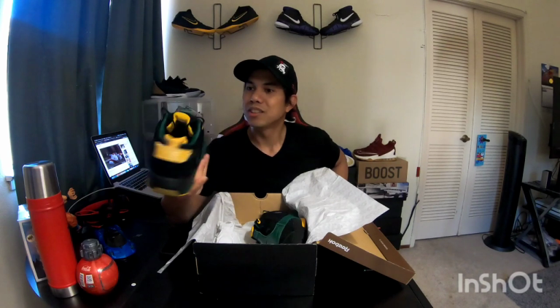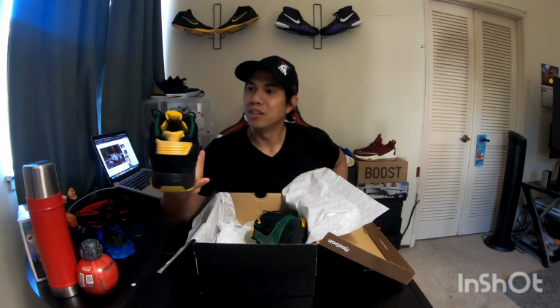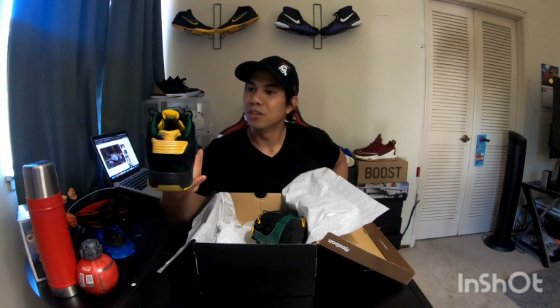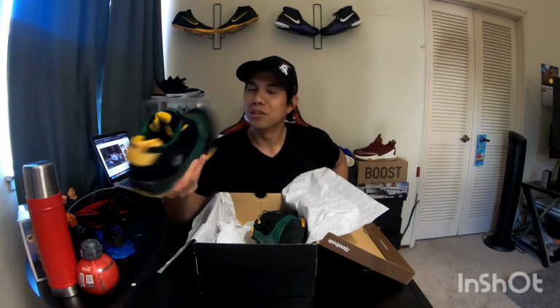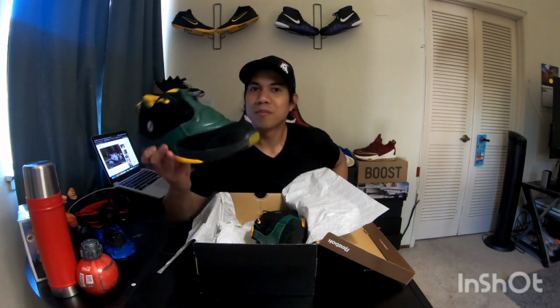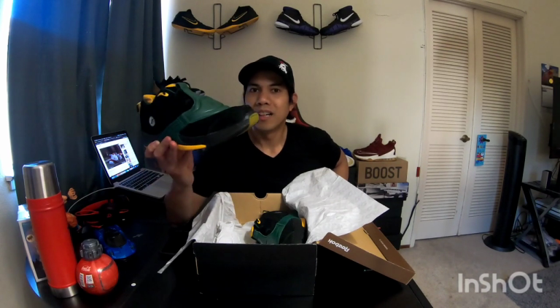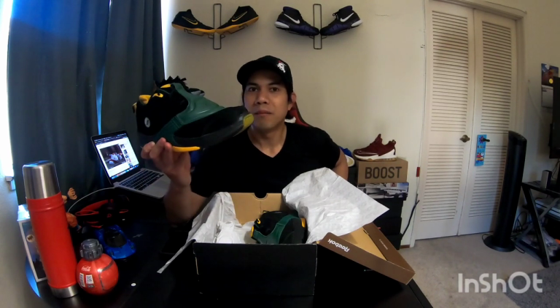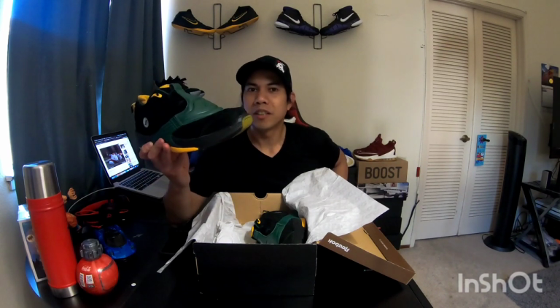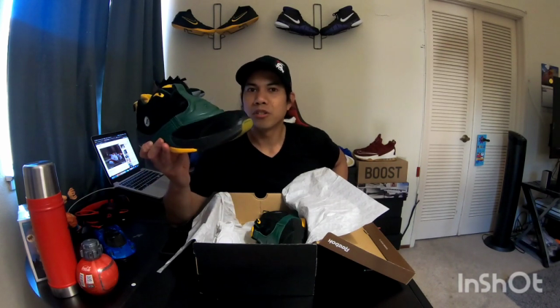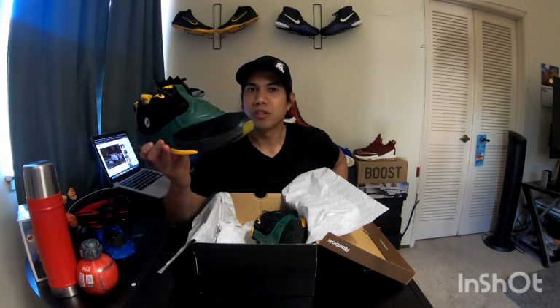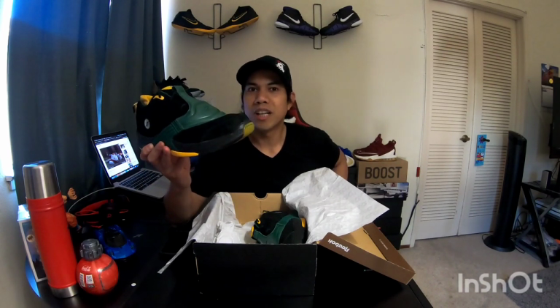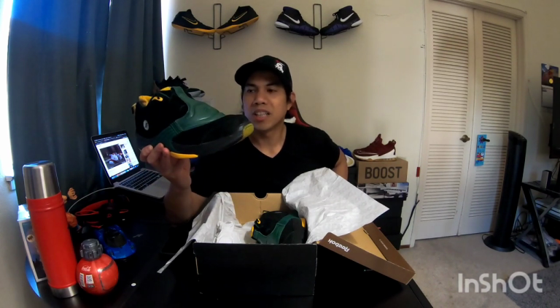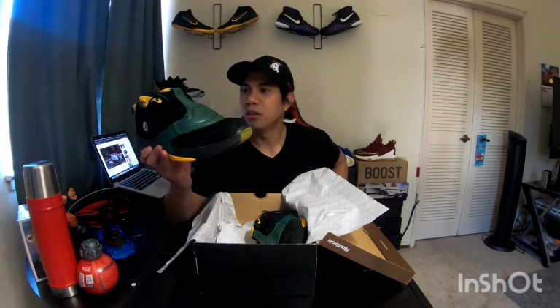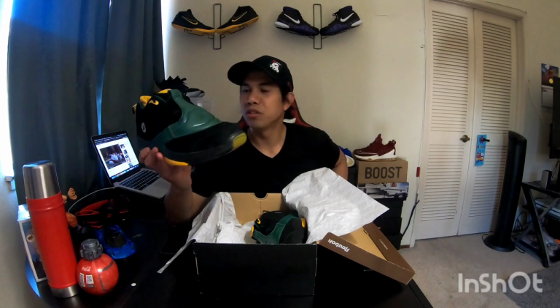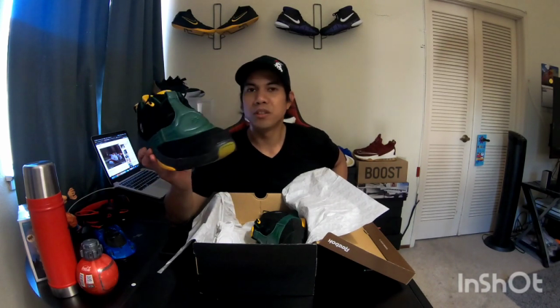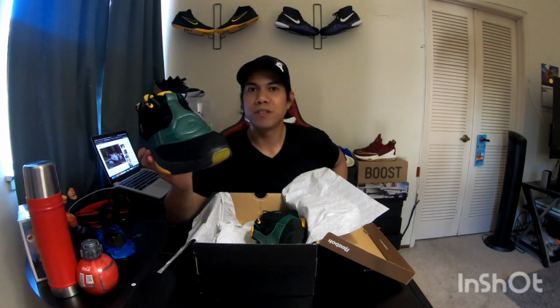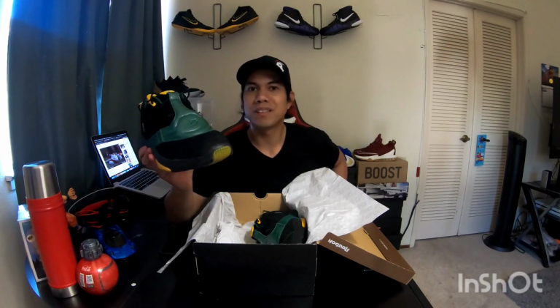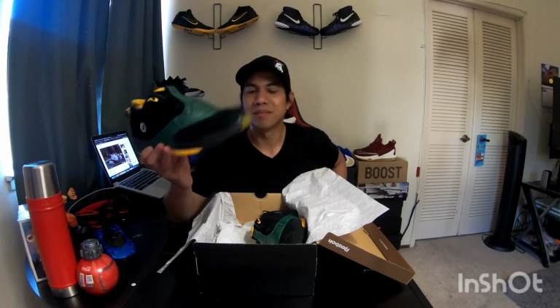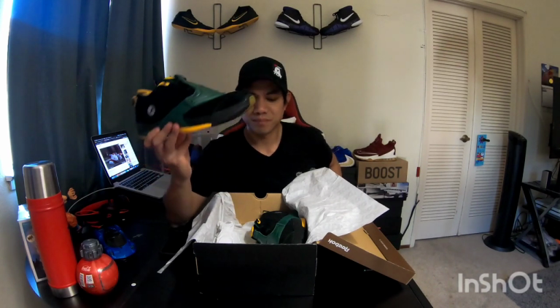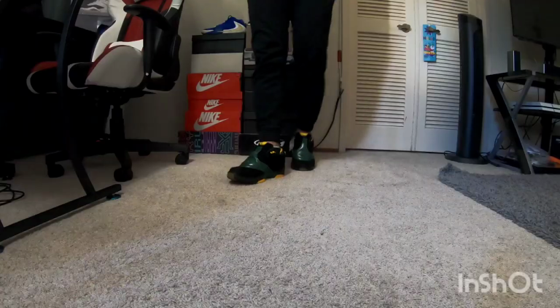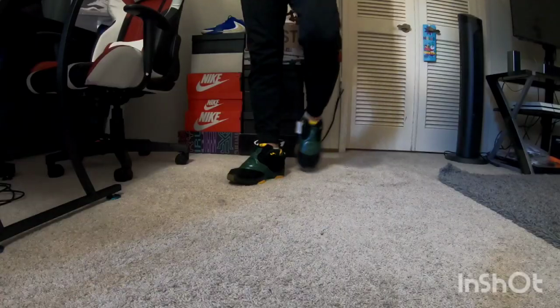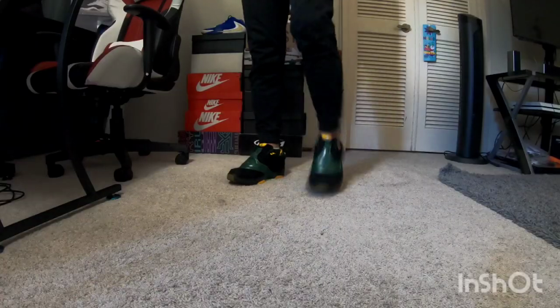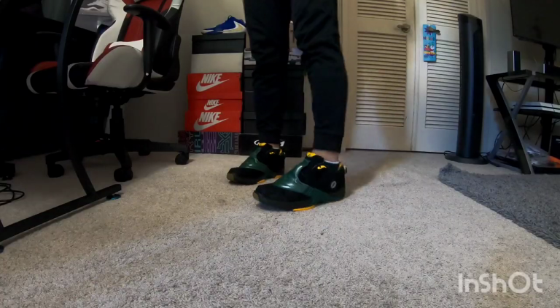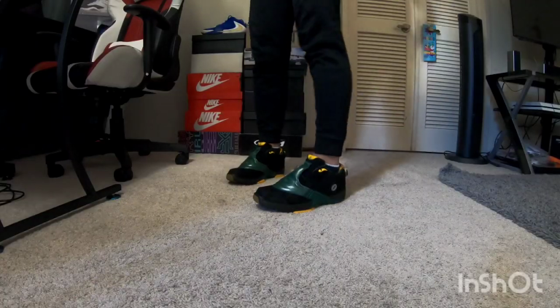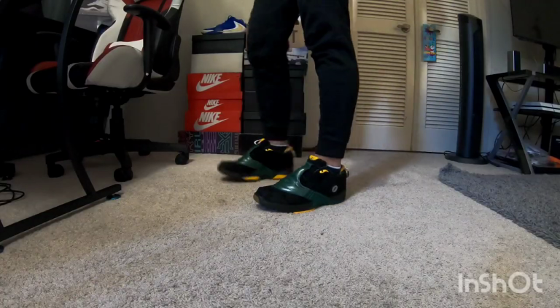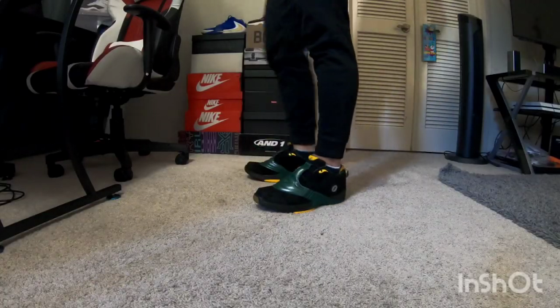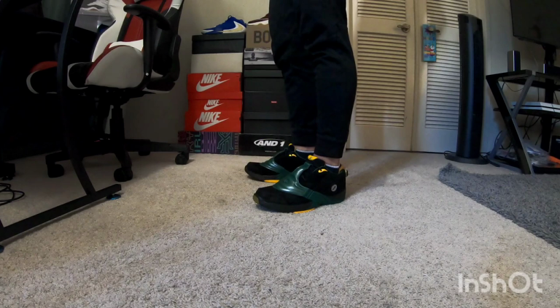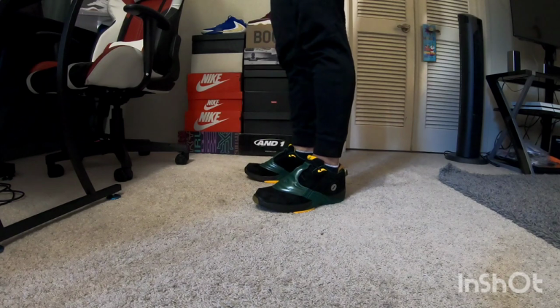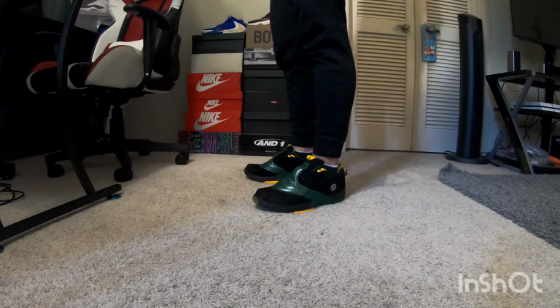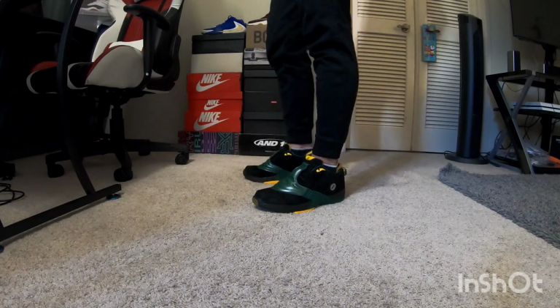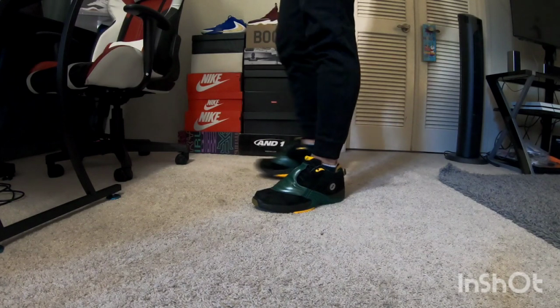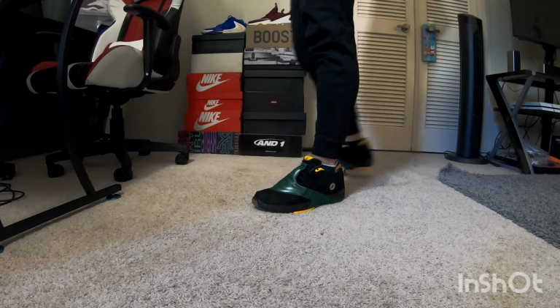Now I'm gonna show you guys how it looks on the feet.